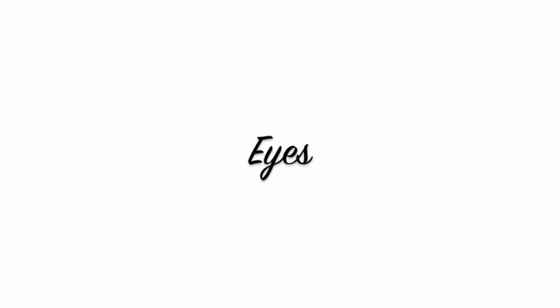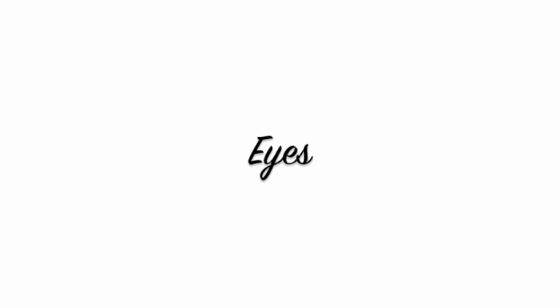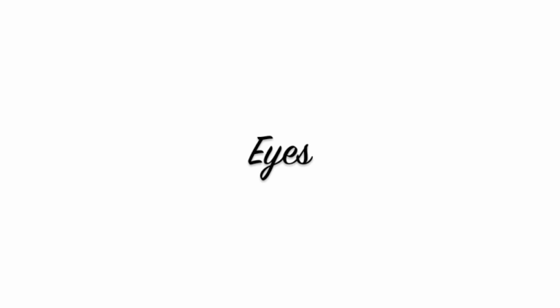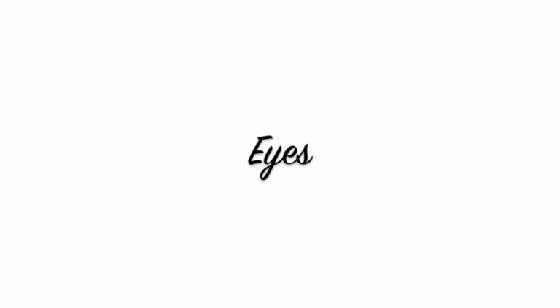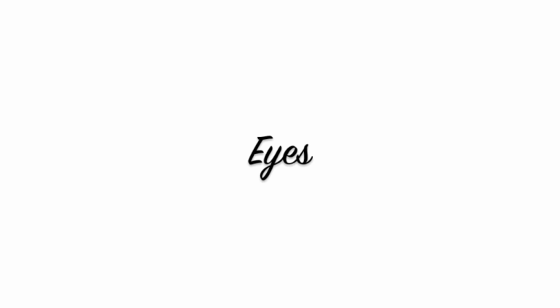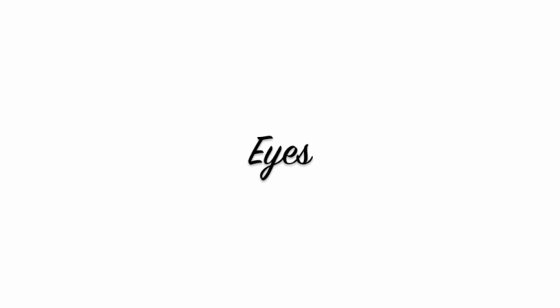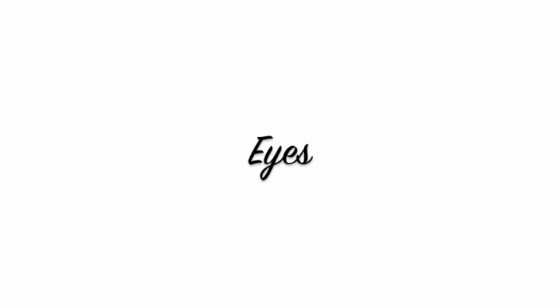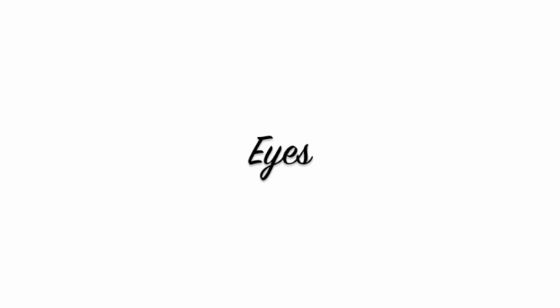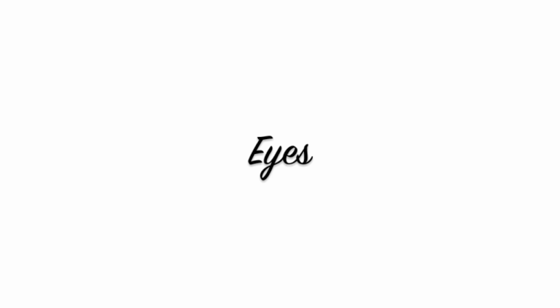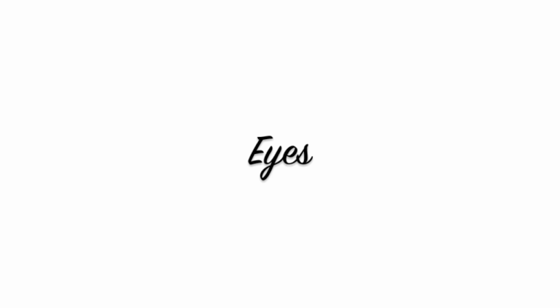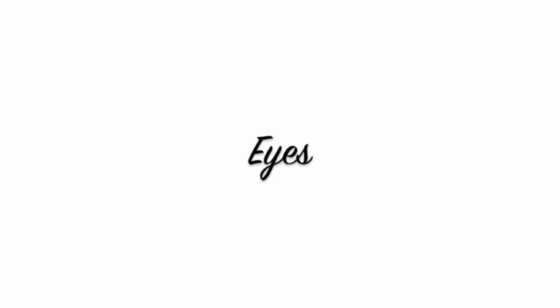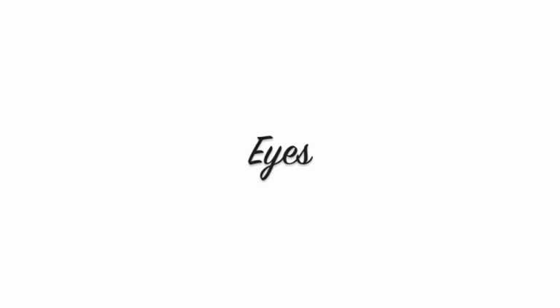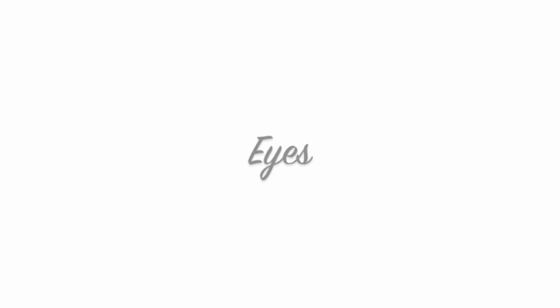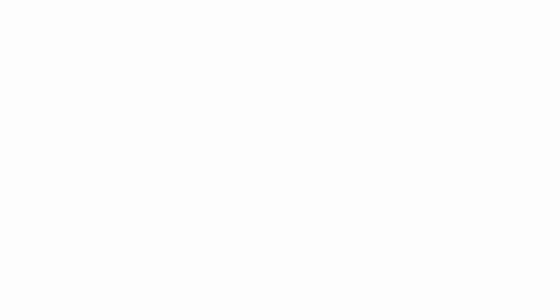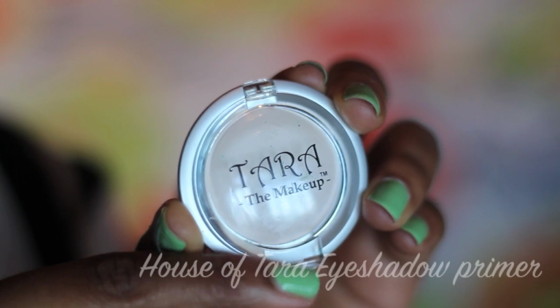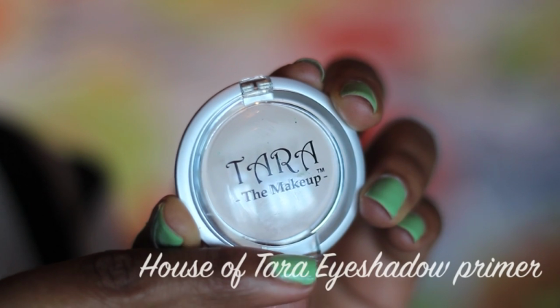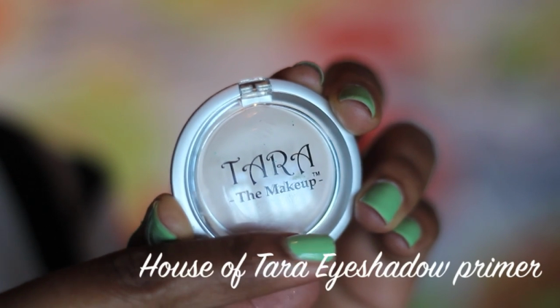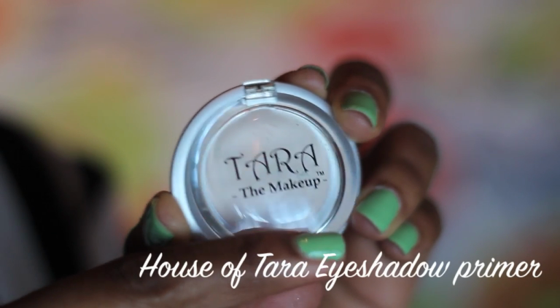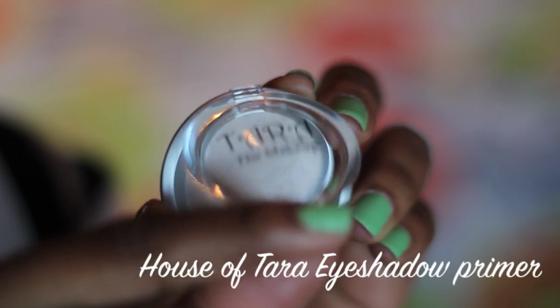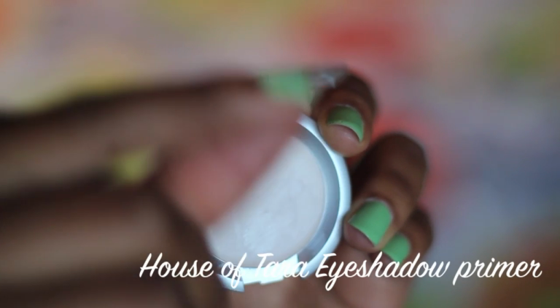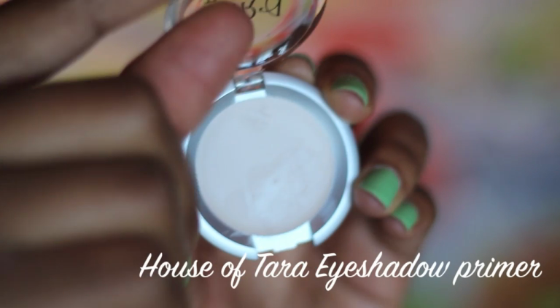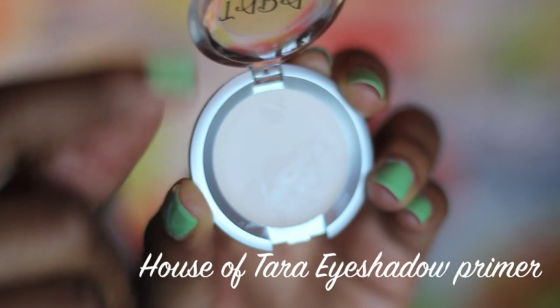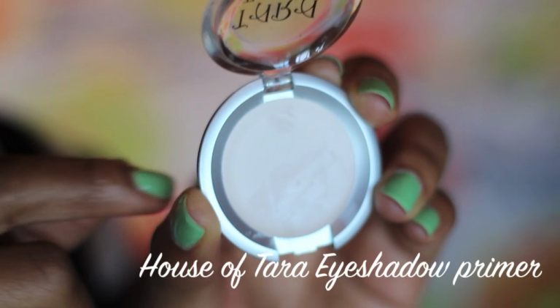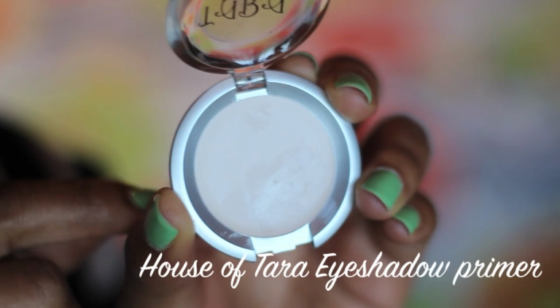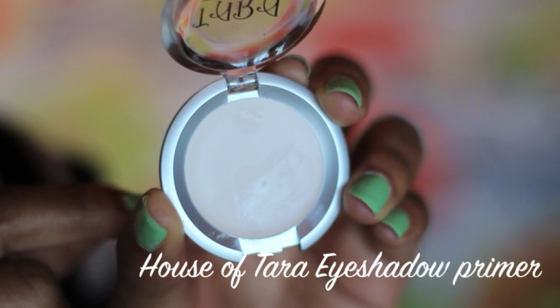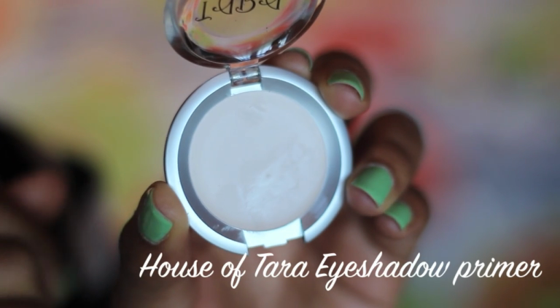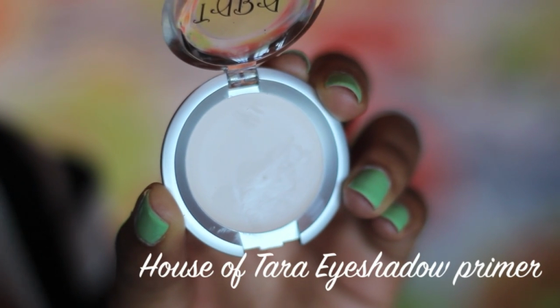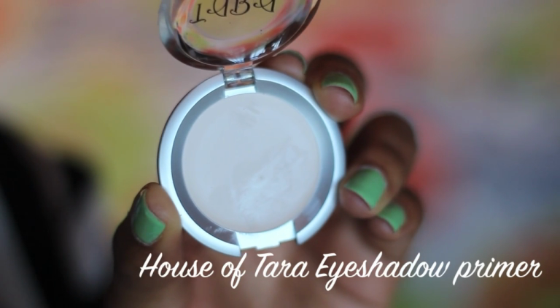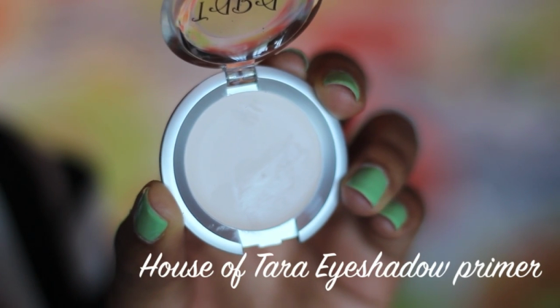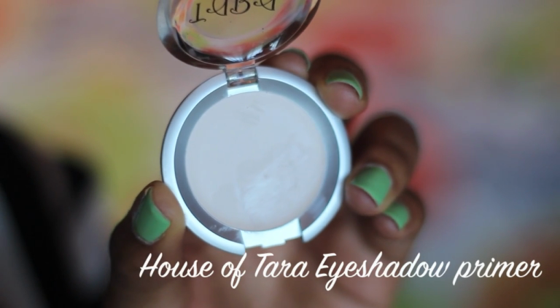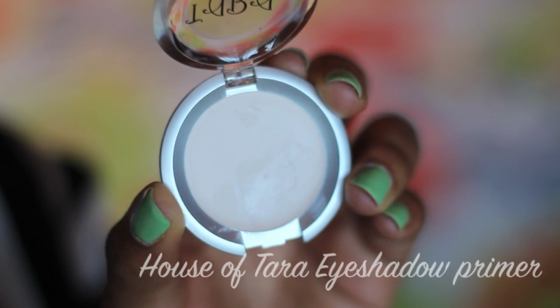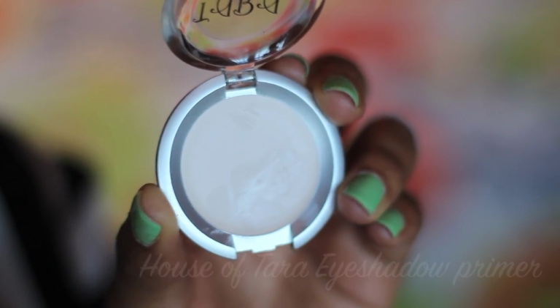I started off by priming my eyes with the House of Tara eyeshadow primer.